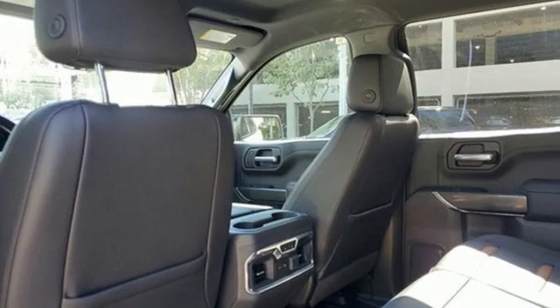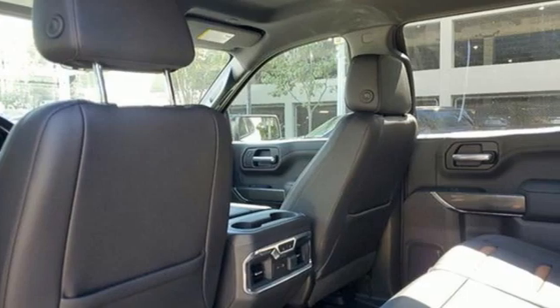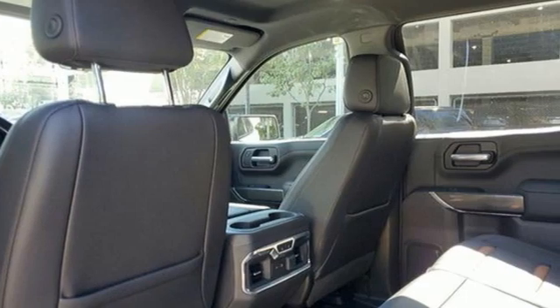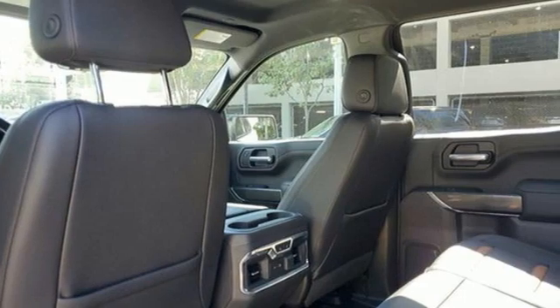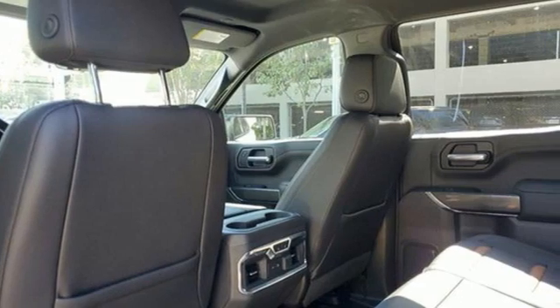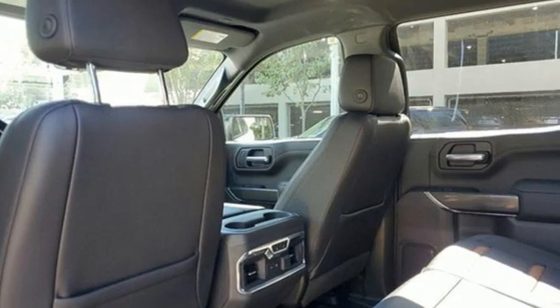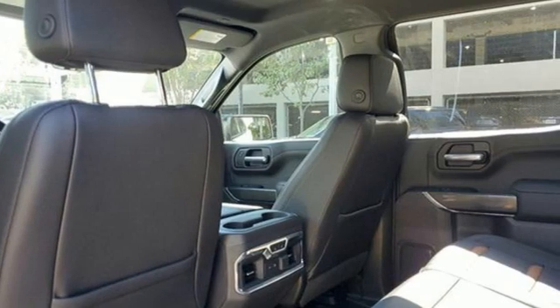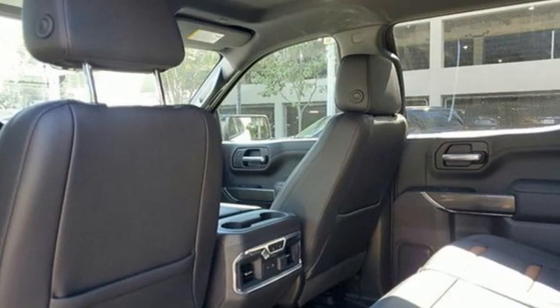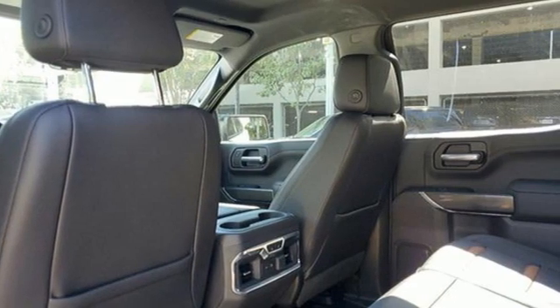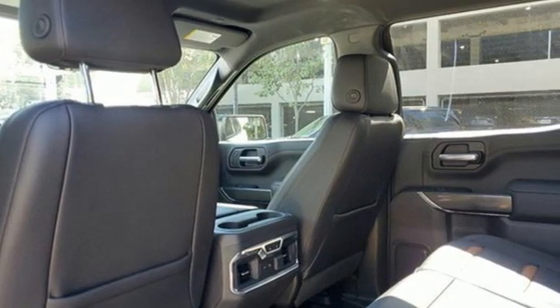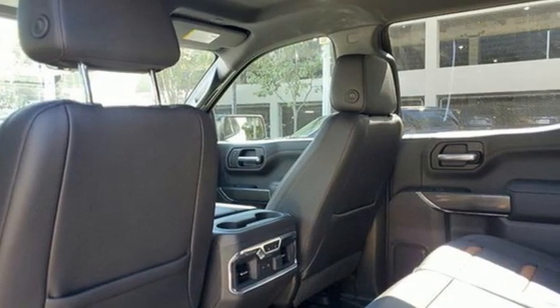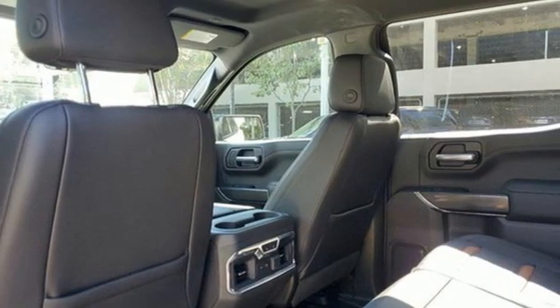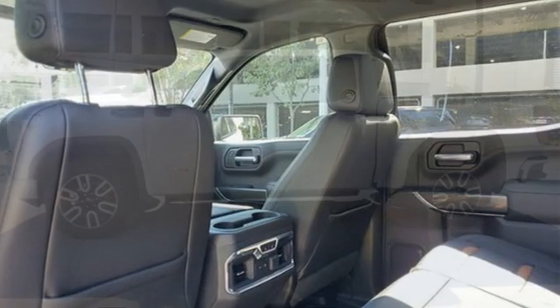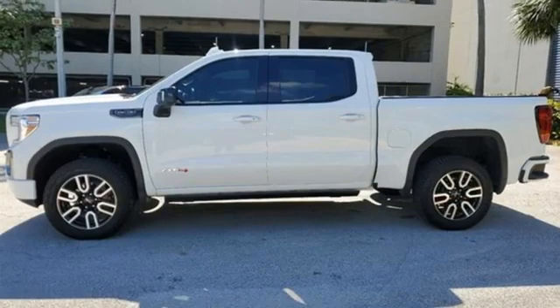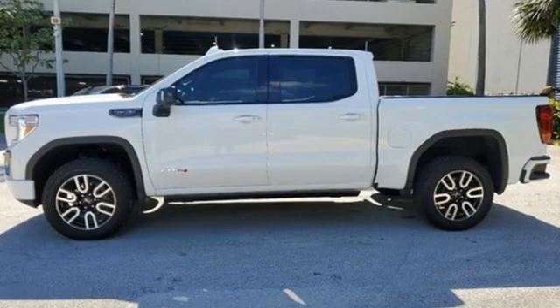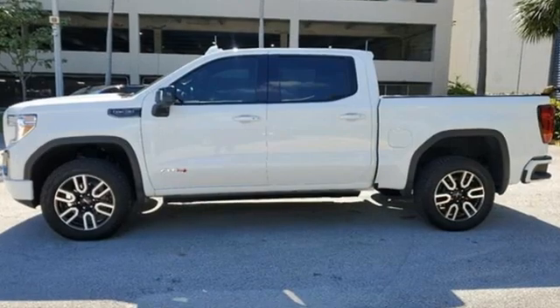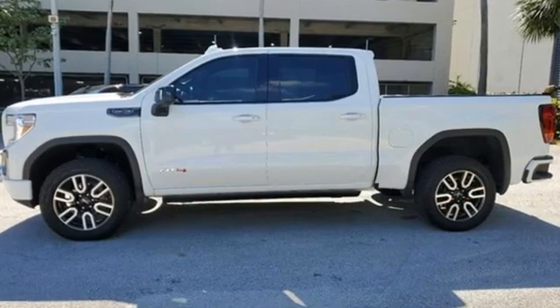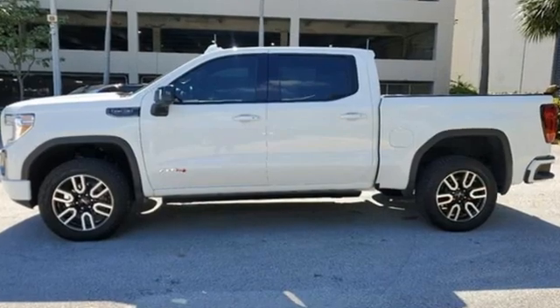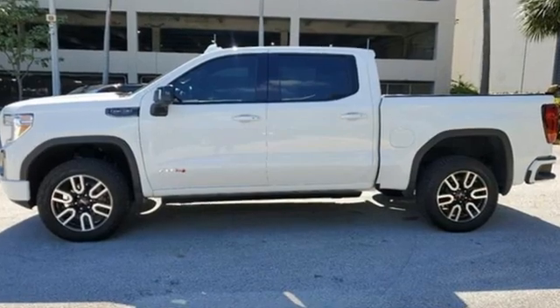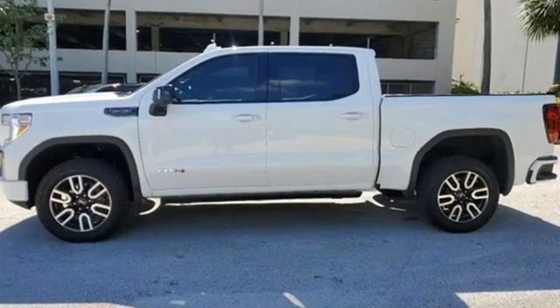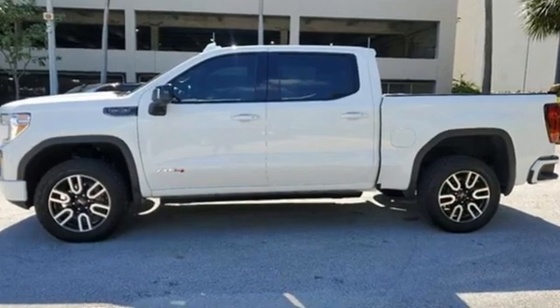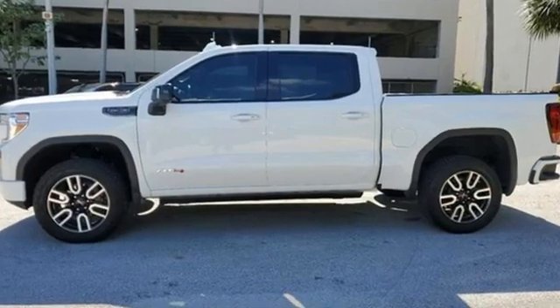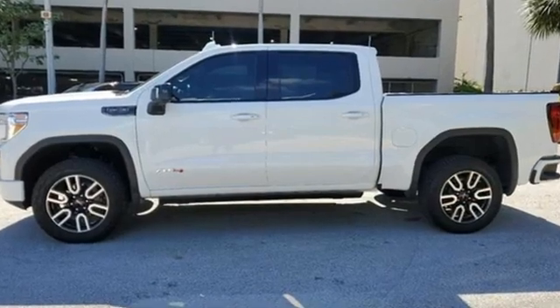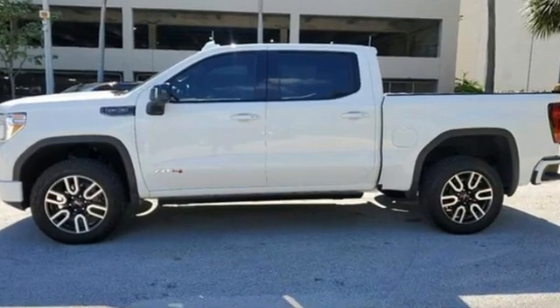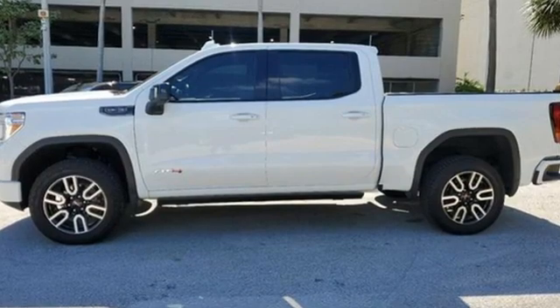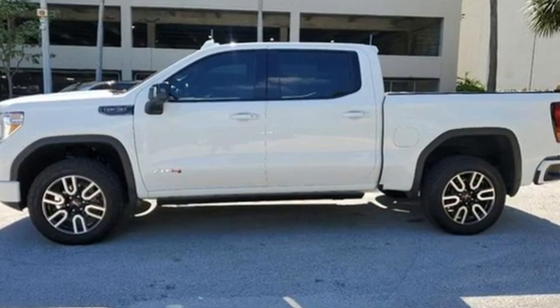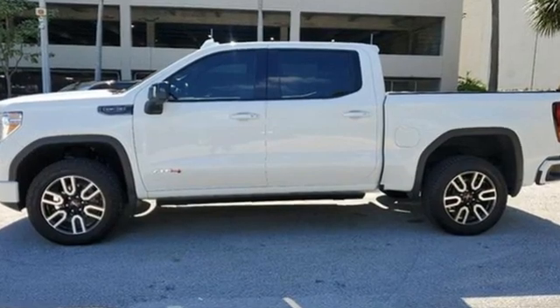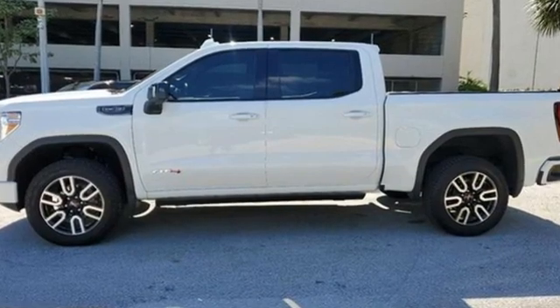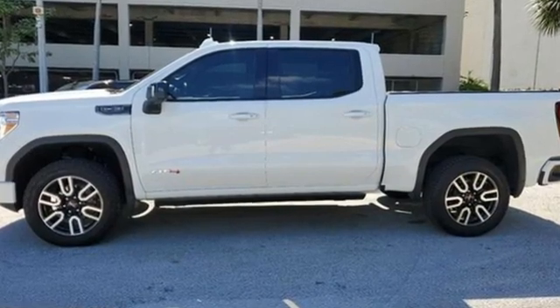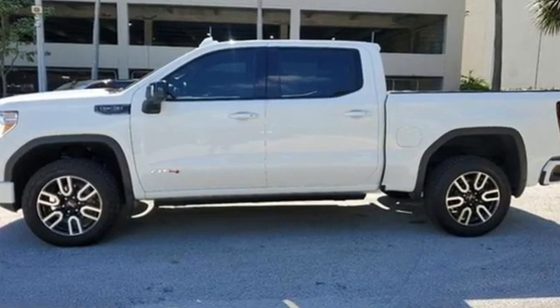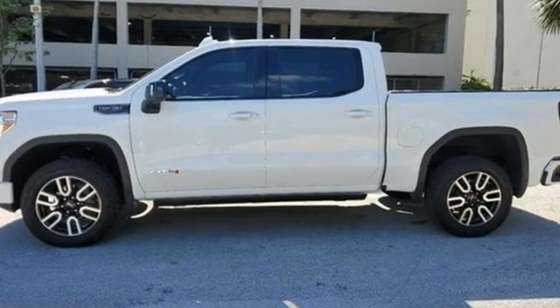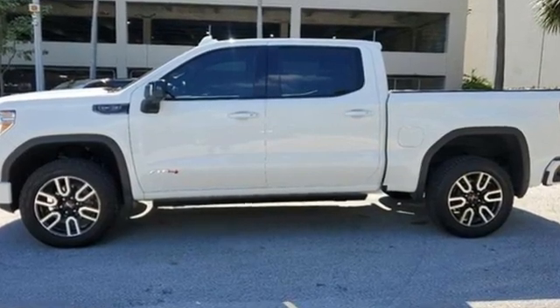Smart capabilities, strong performance, GMC. You'll never know until you try. Test drive it today.